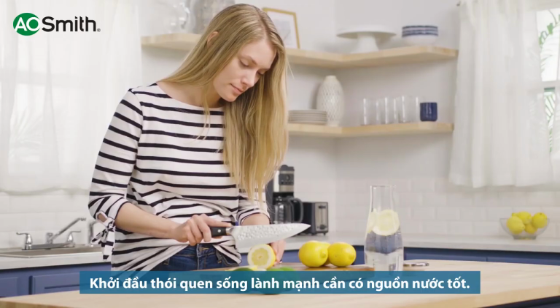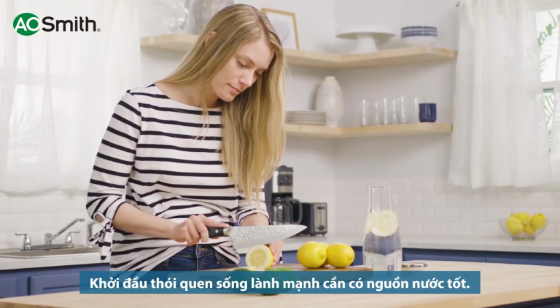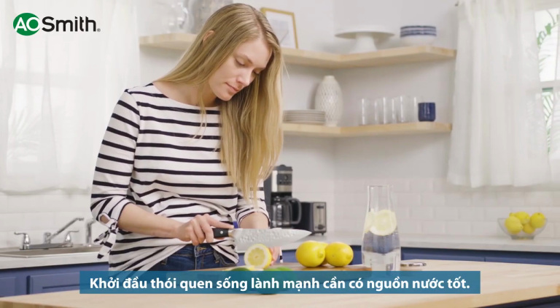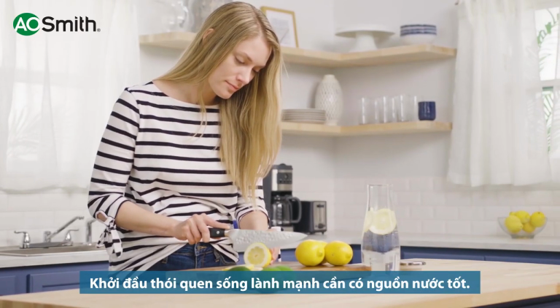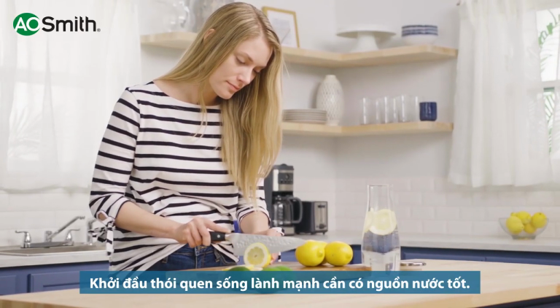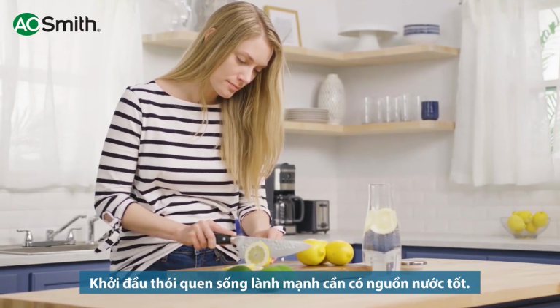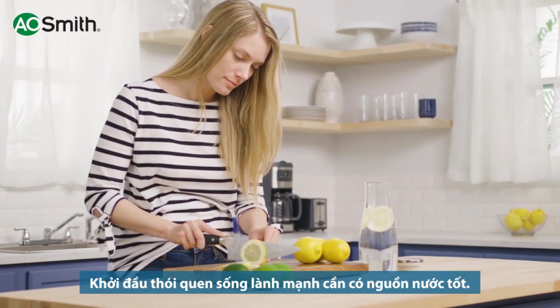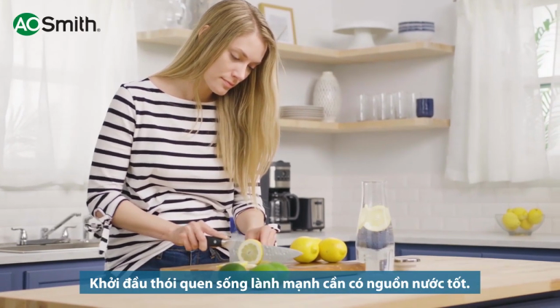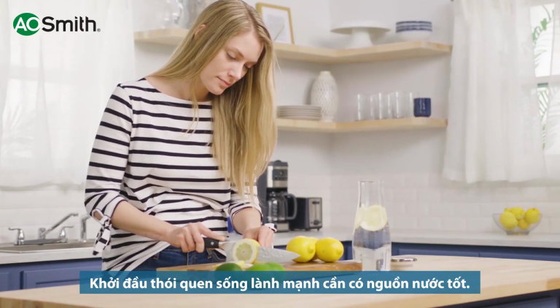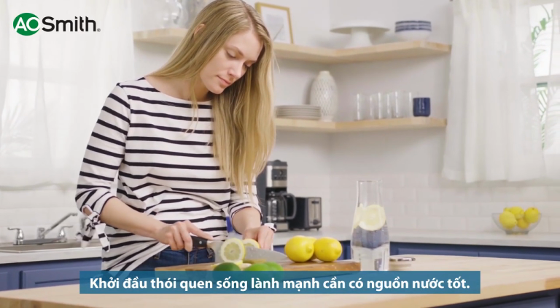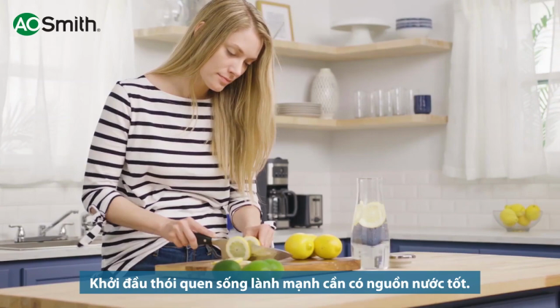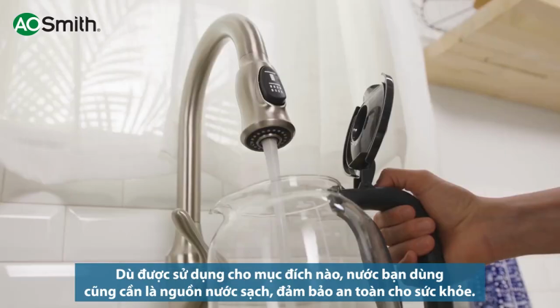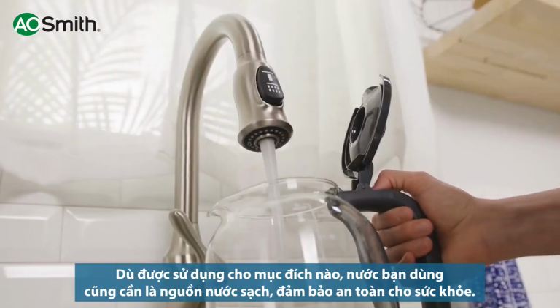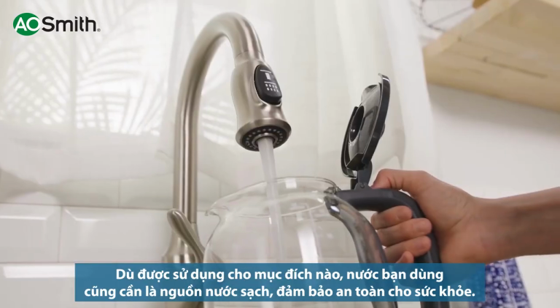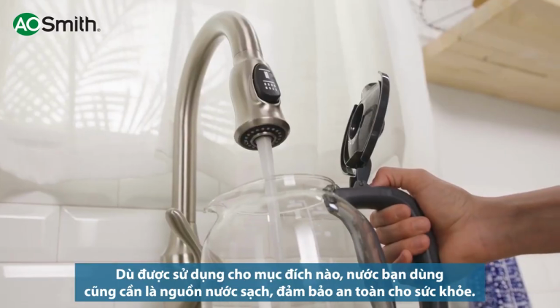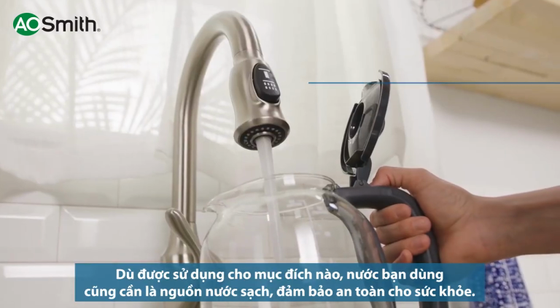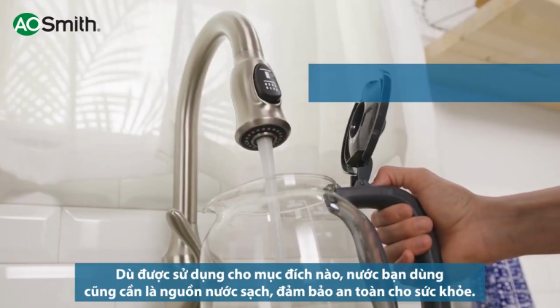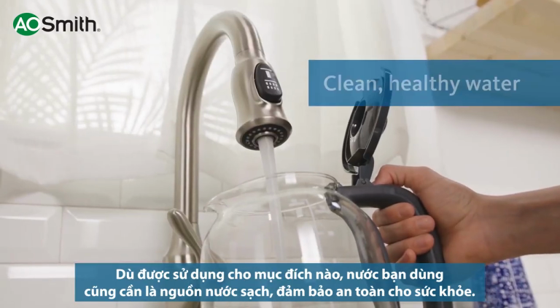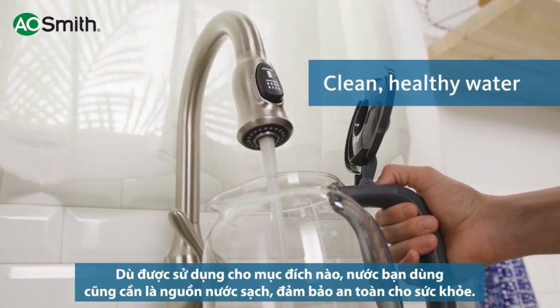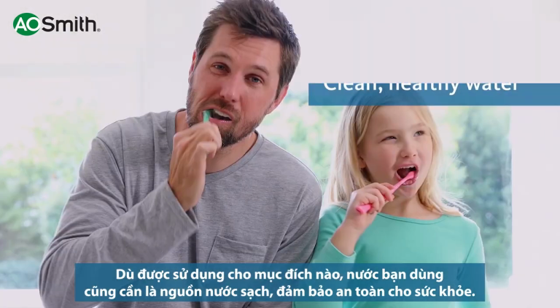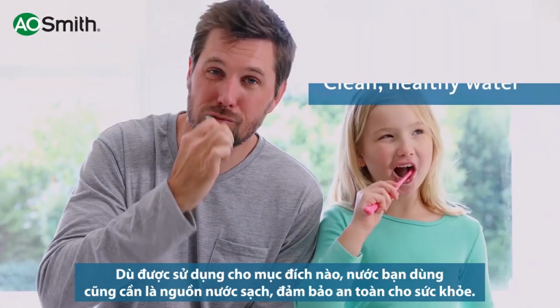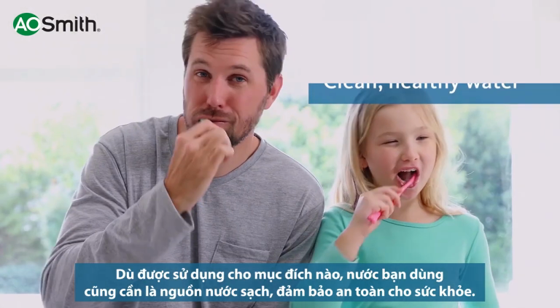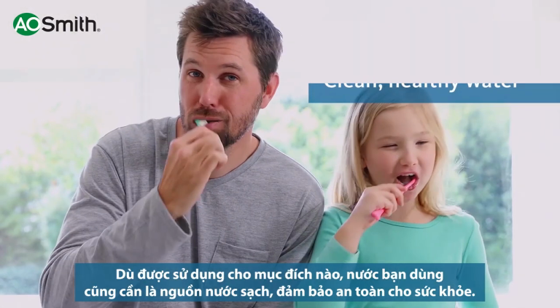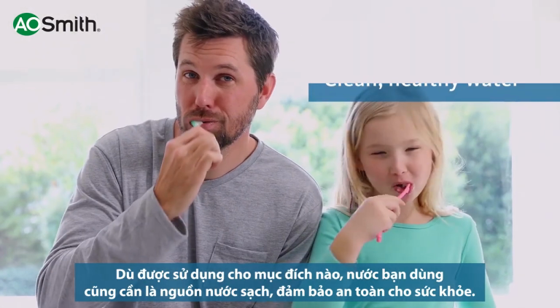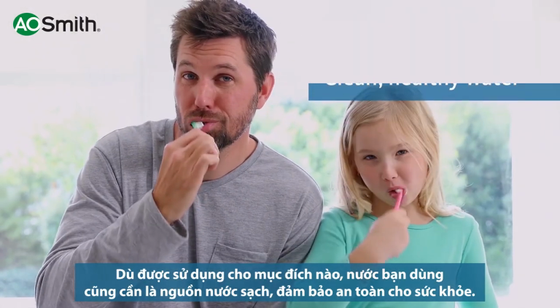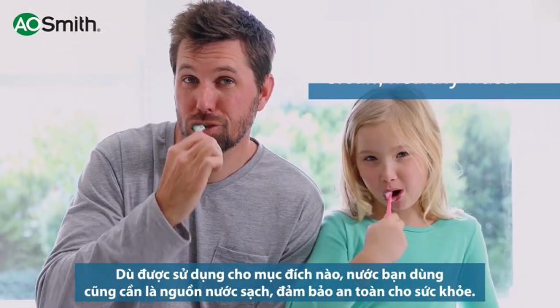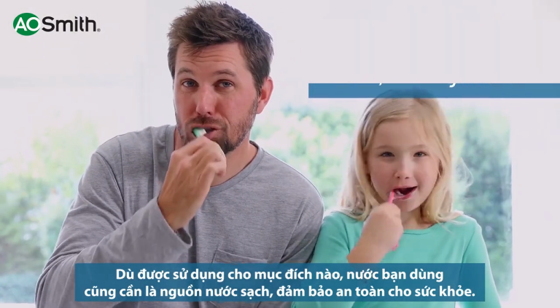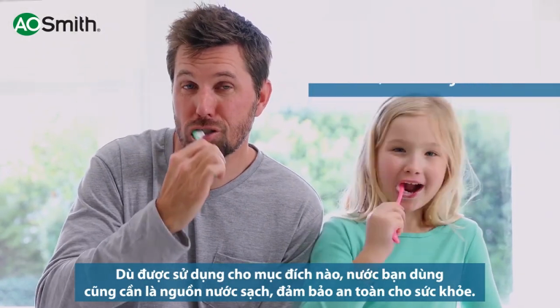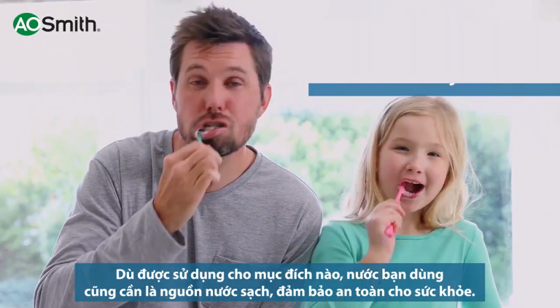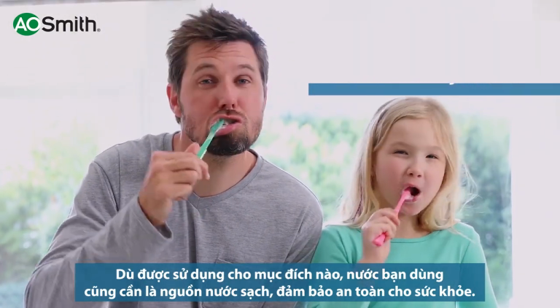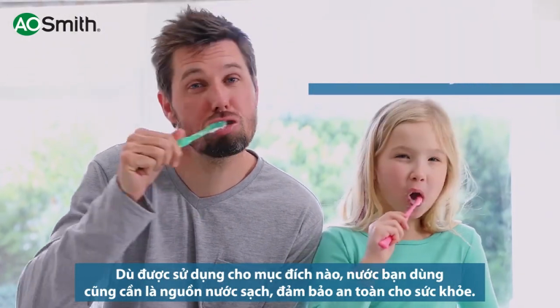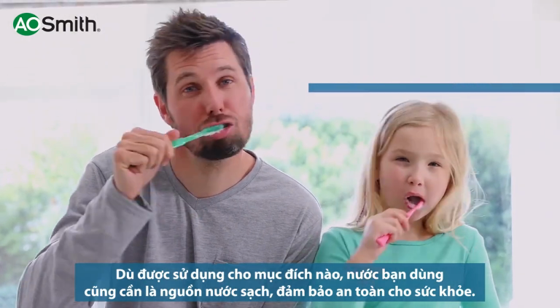Healthy living starts with healthy water. Whatever your water needs, feel confident knowing you have clean, healthy water.